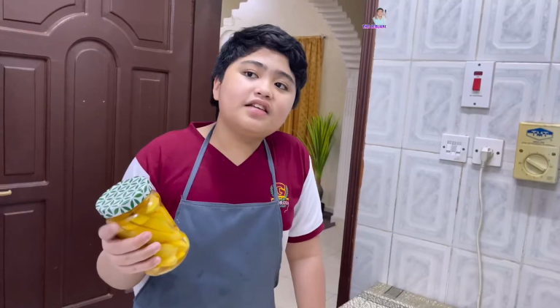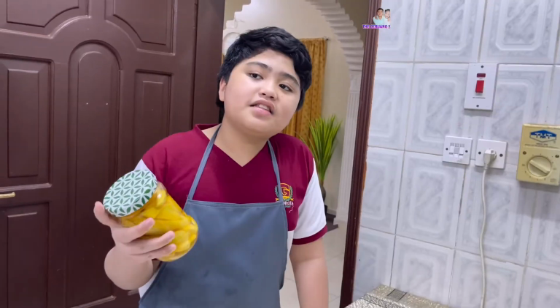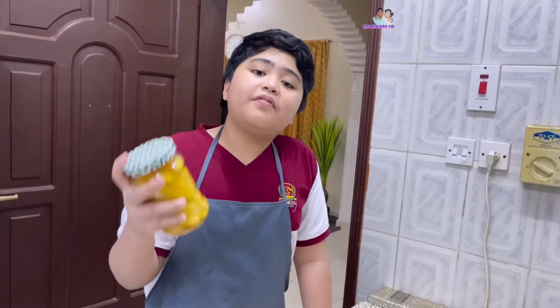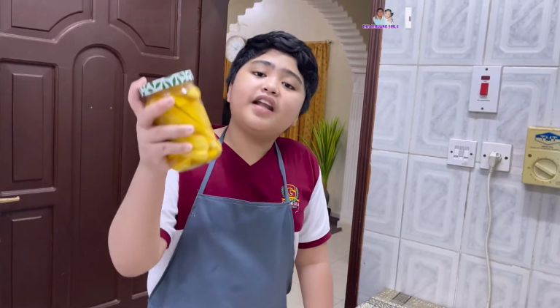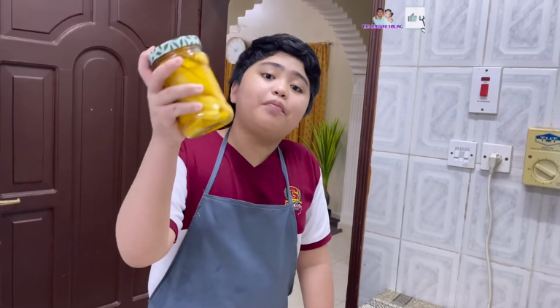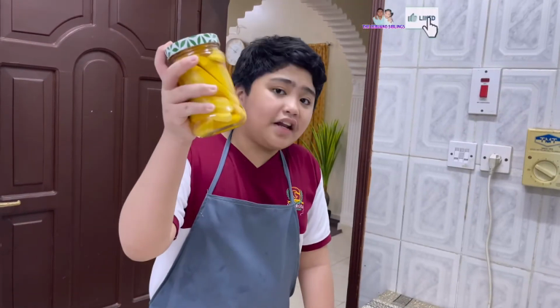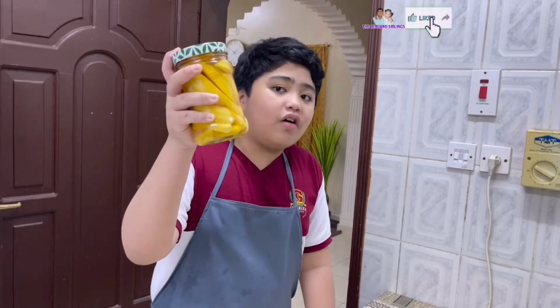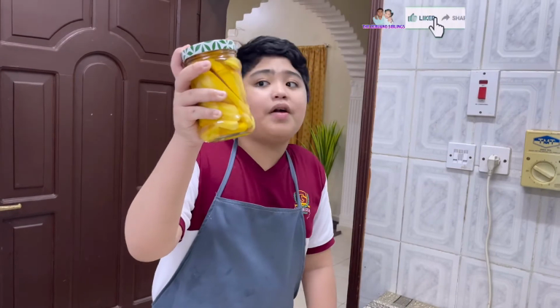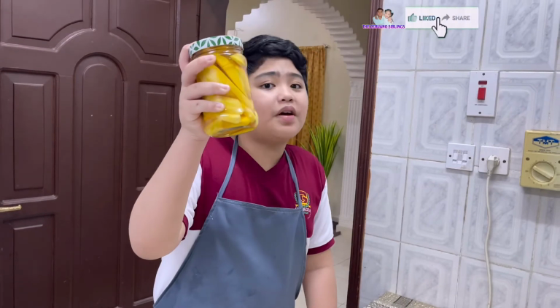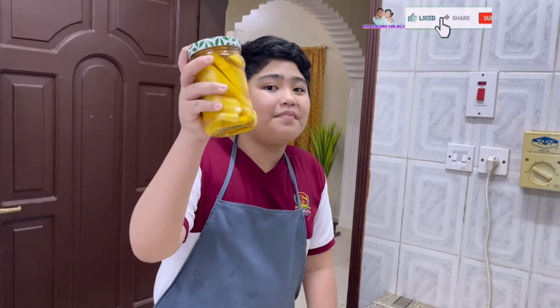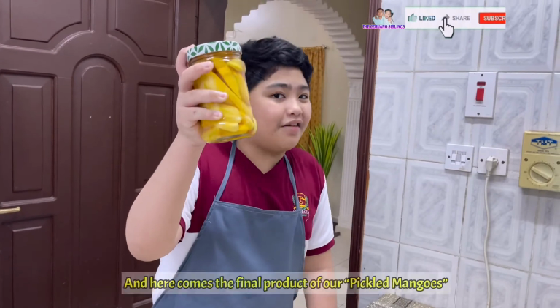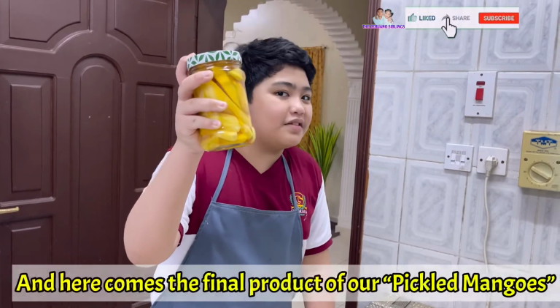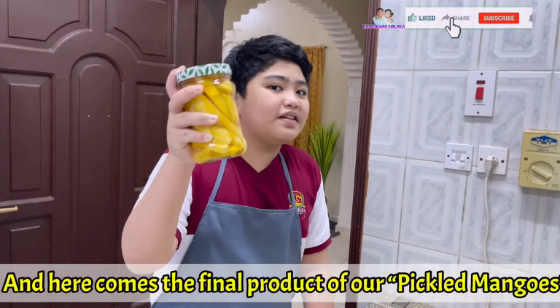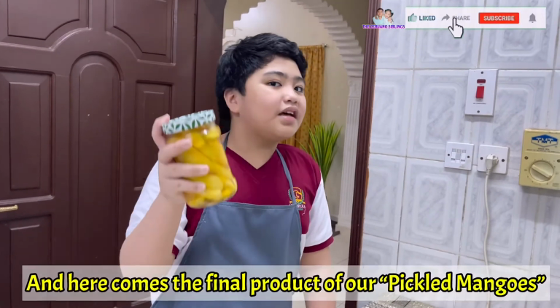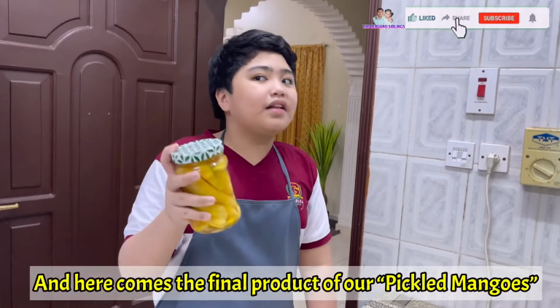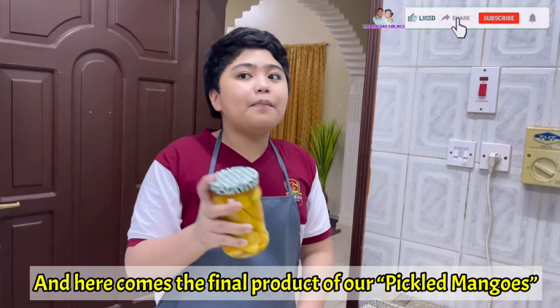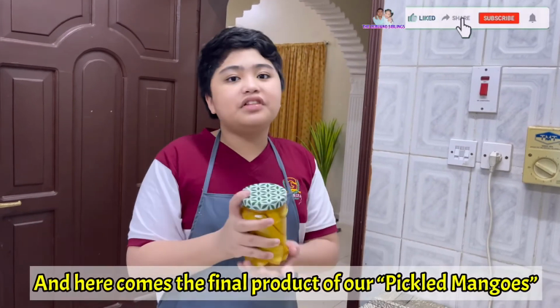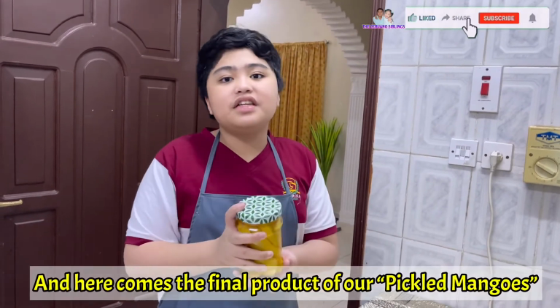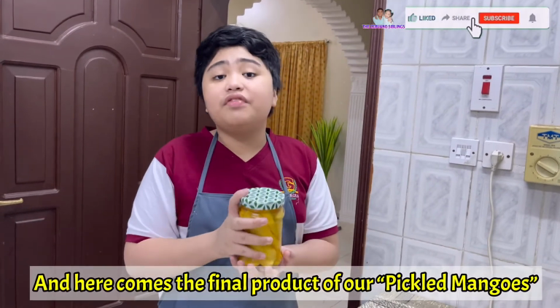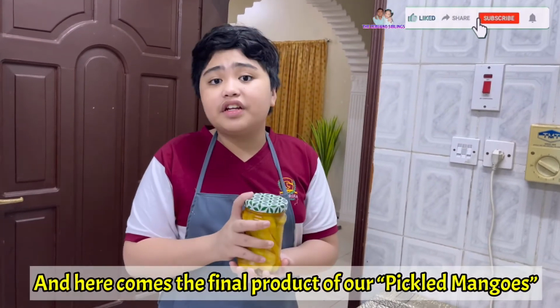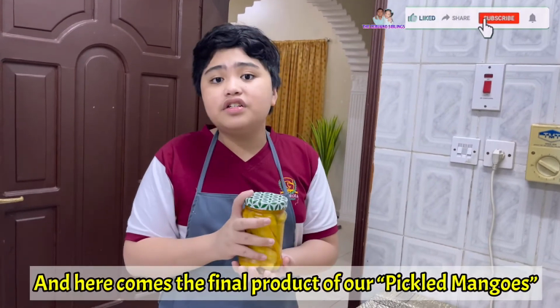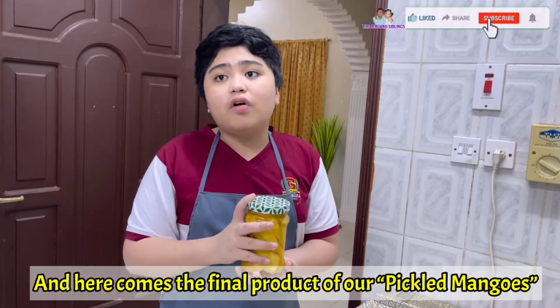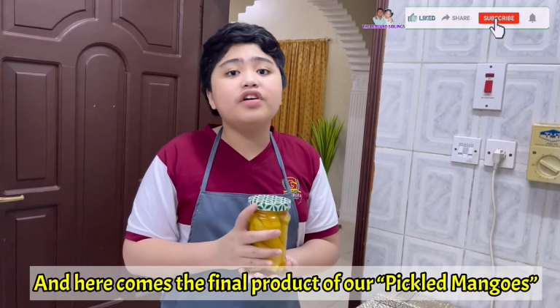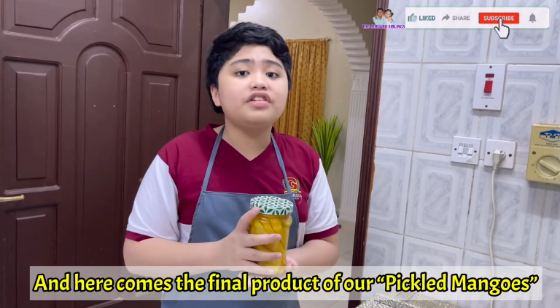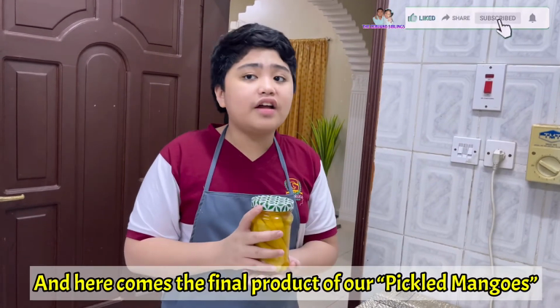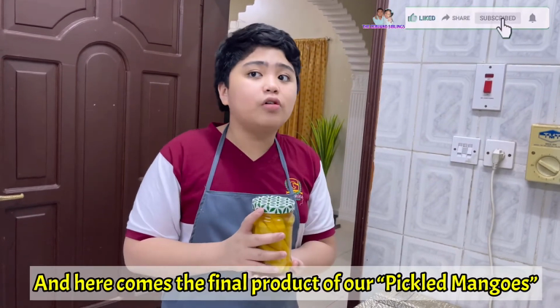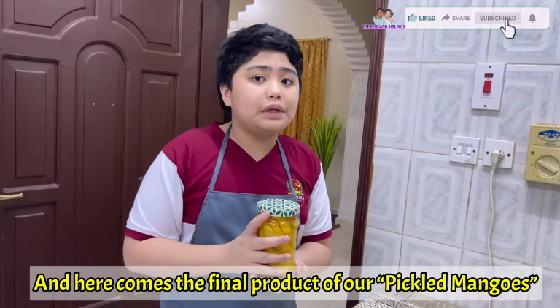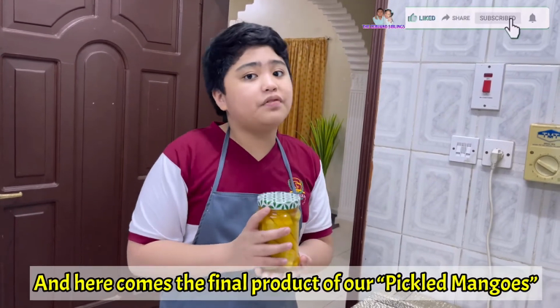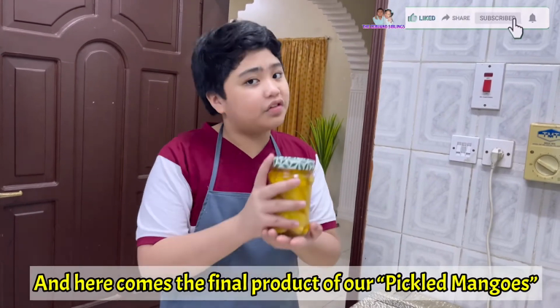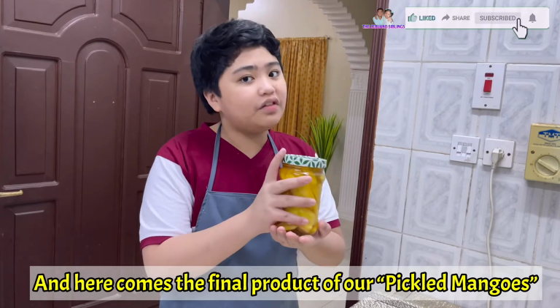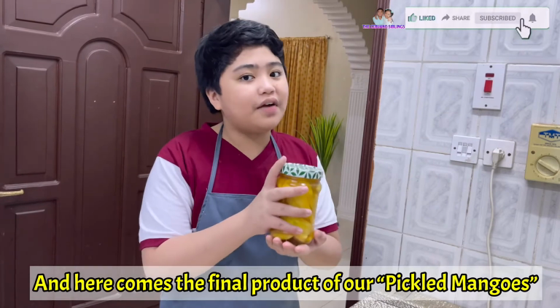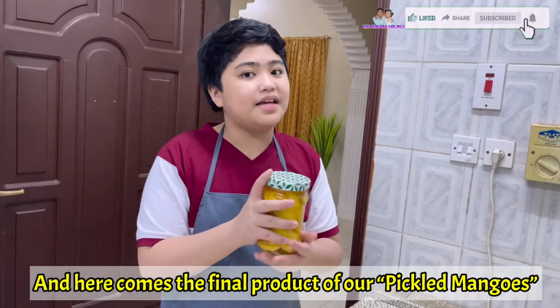This is the final product of our pickled mangoes. We will now put this in a fridge or in a dry and cold place for 3 to 5 days.